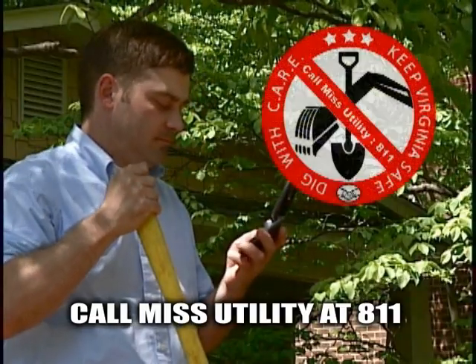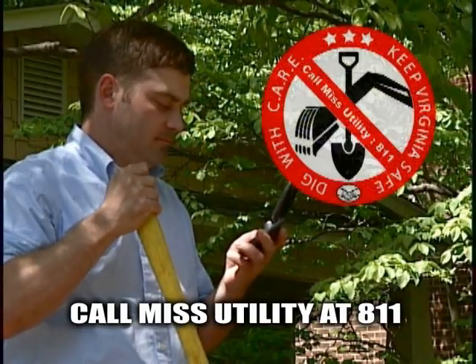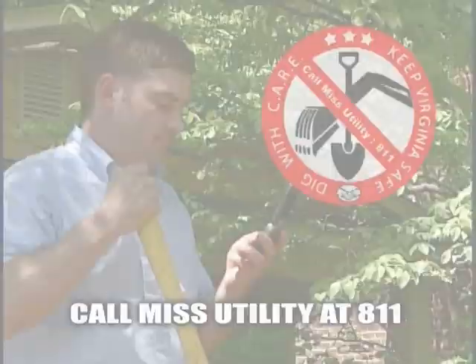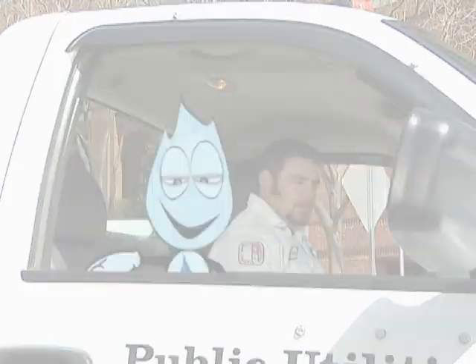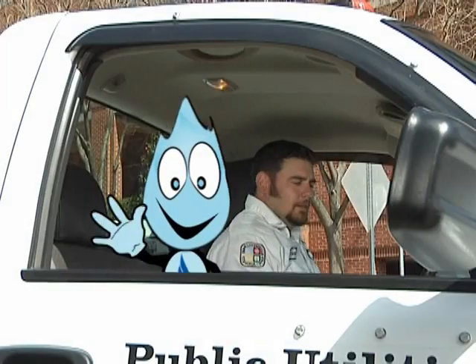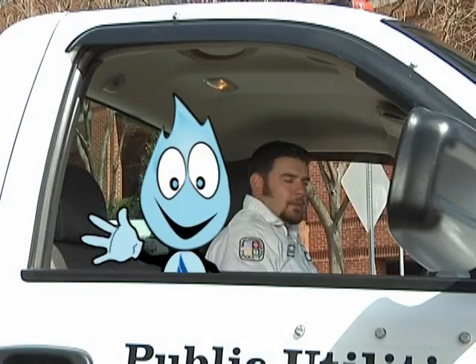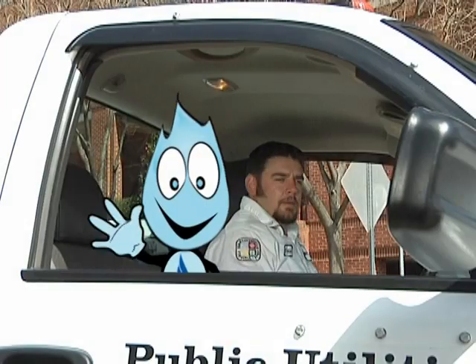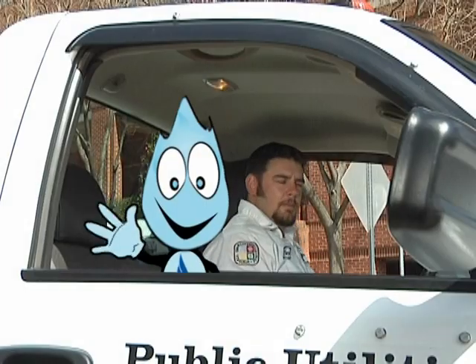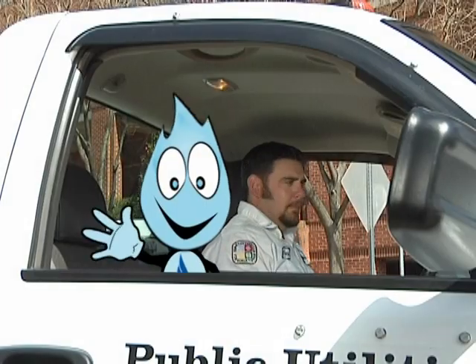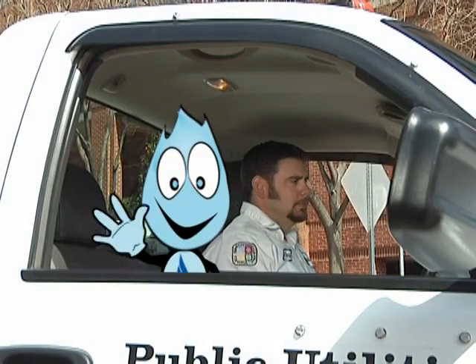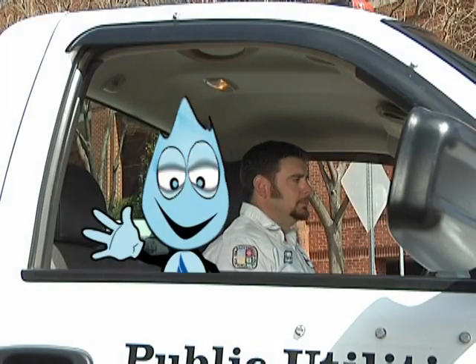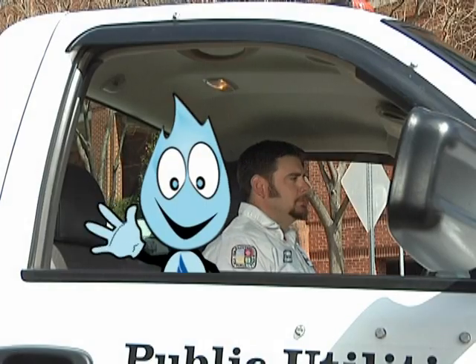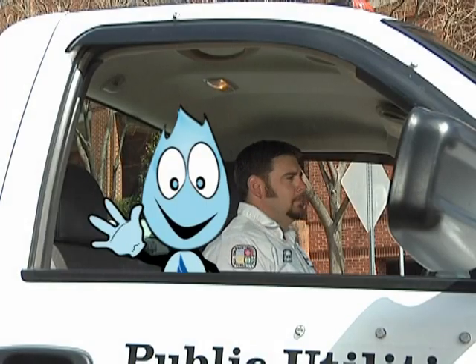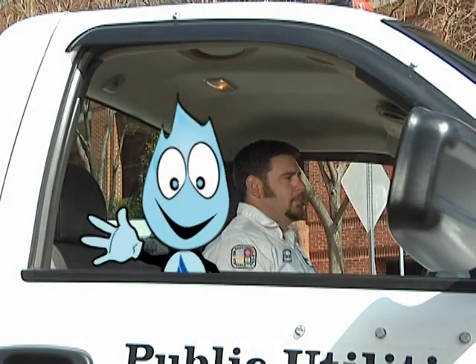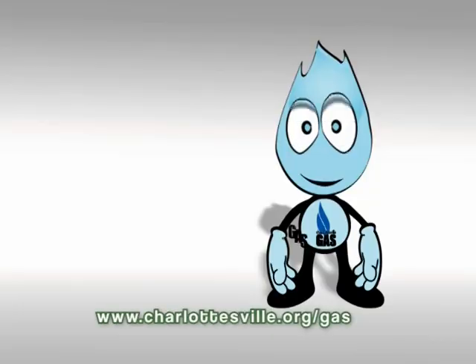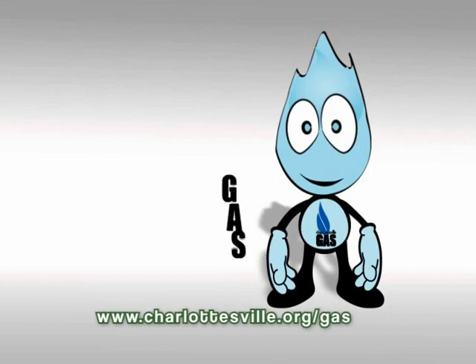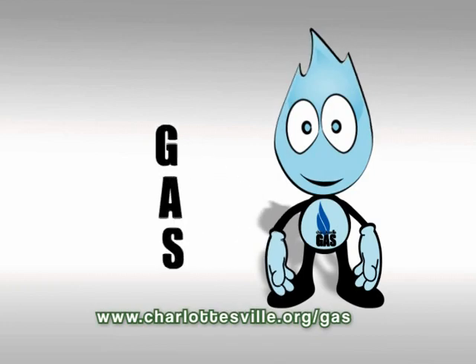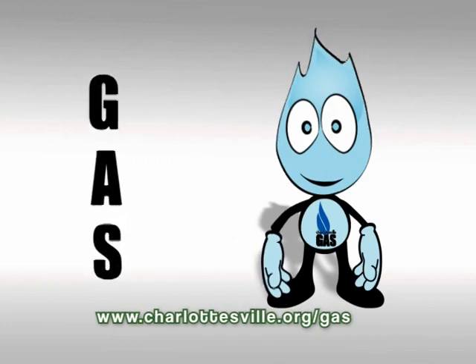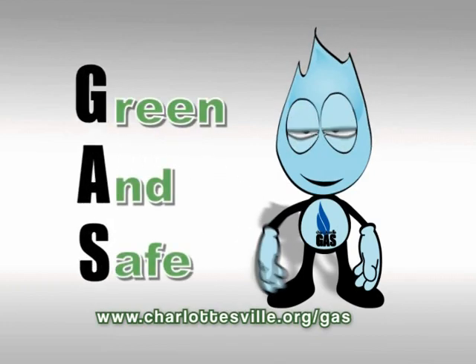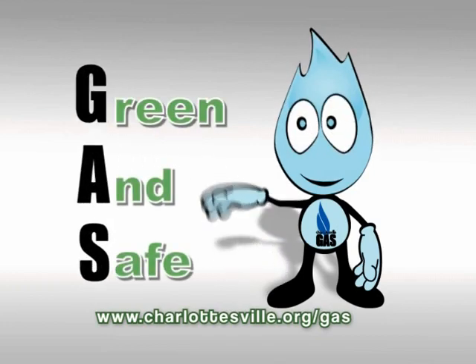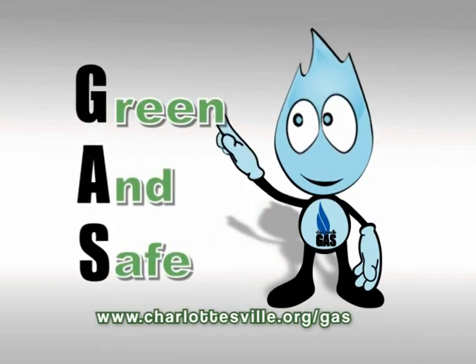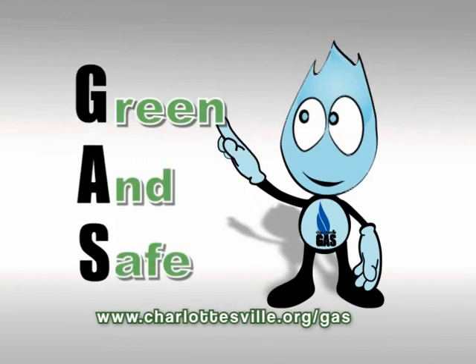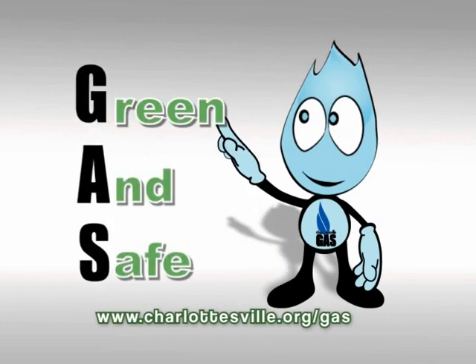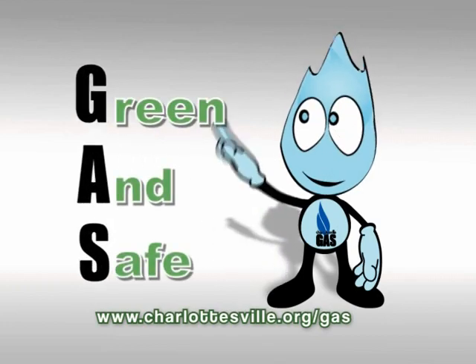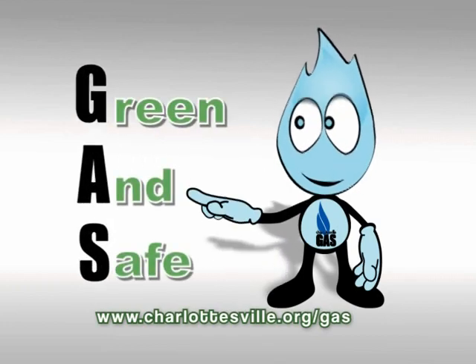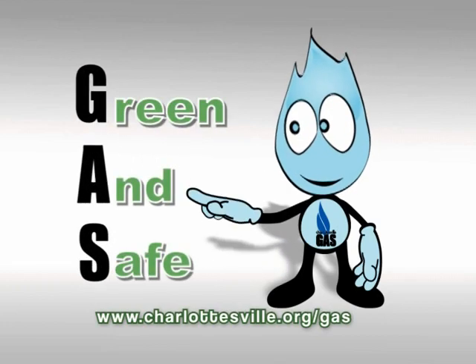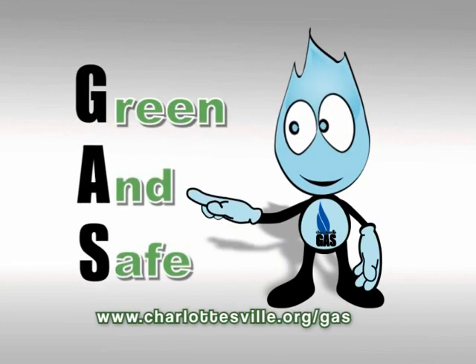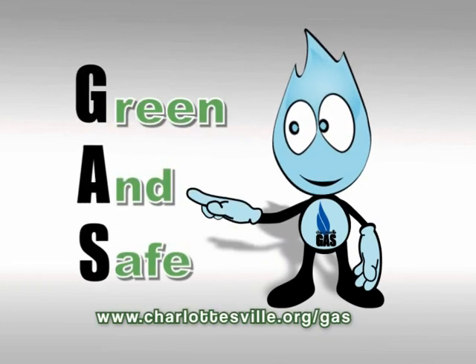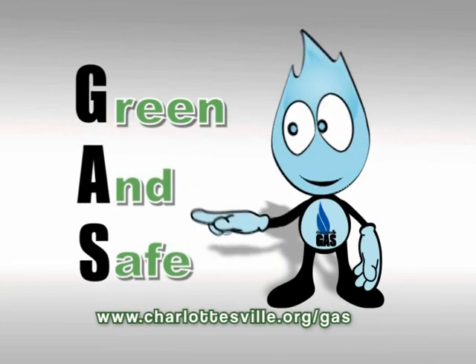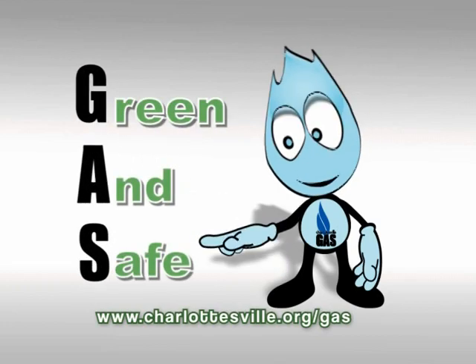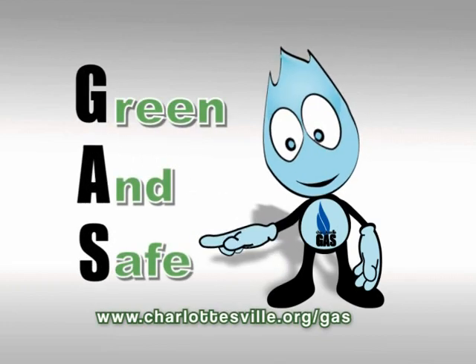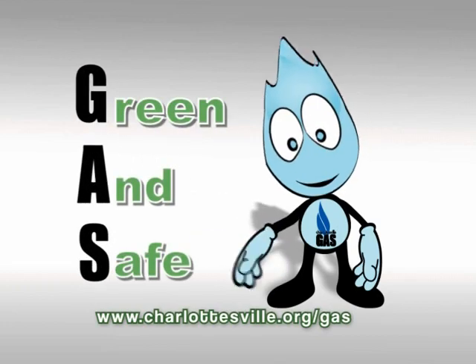Help Flickr keep our community safe. Charlottesville Gas — green and safe.